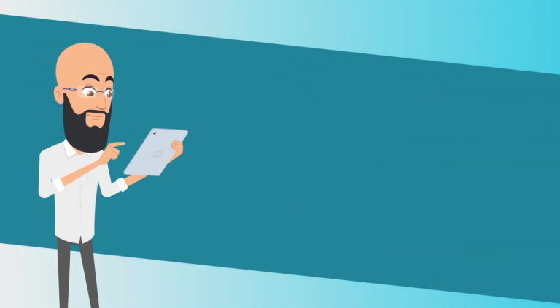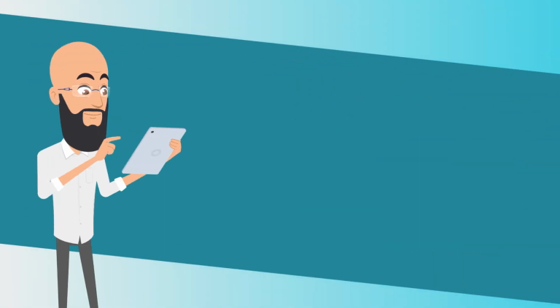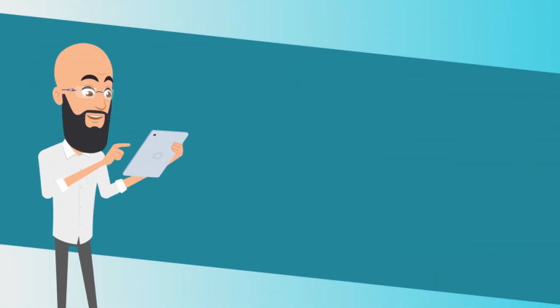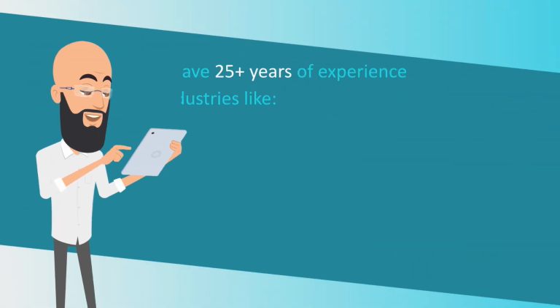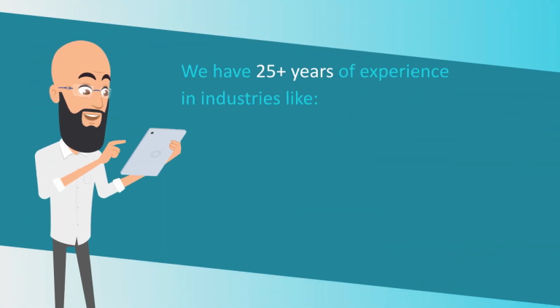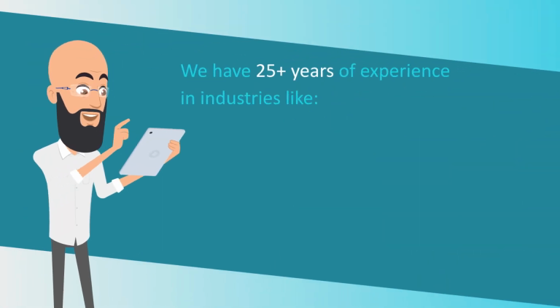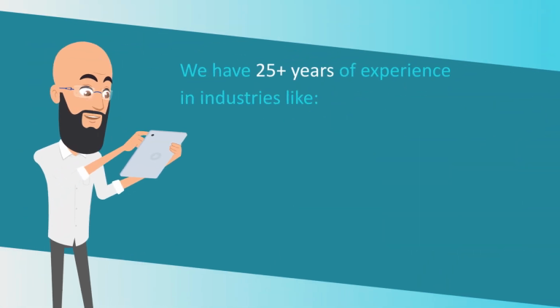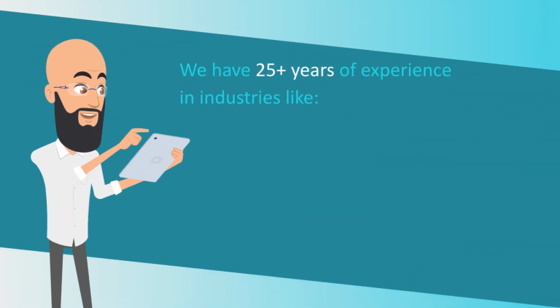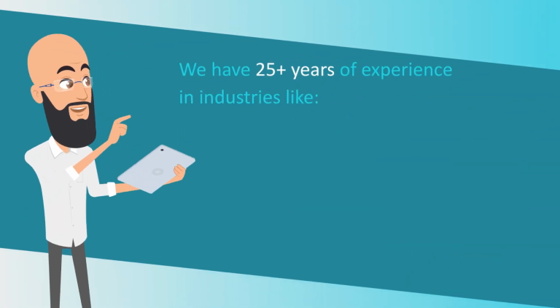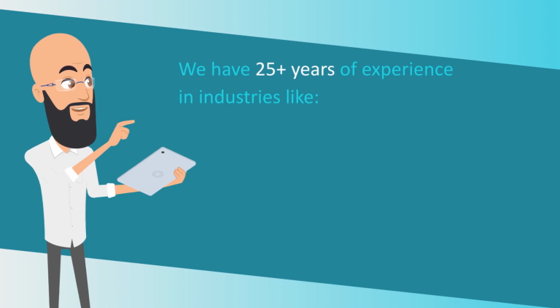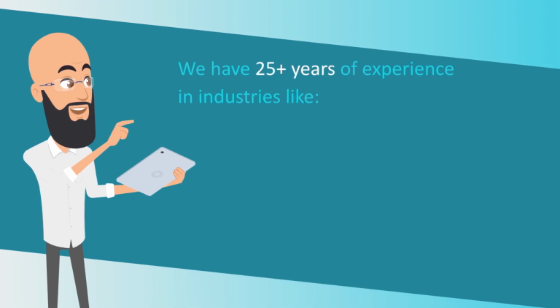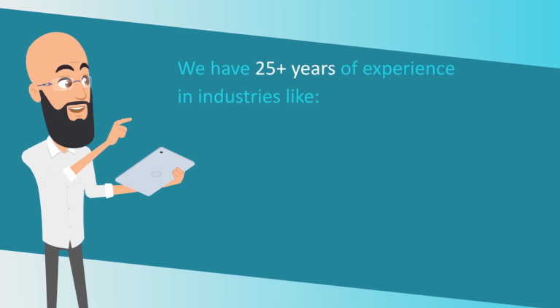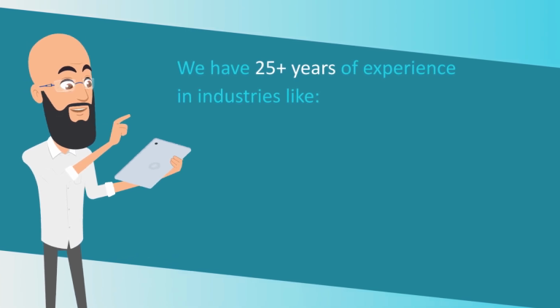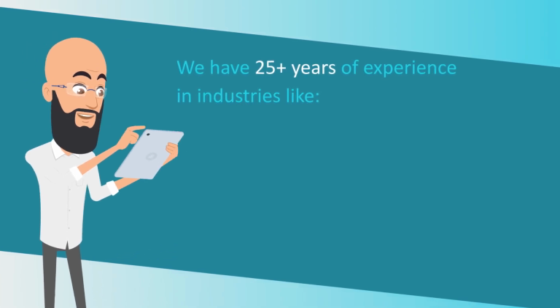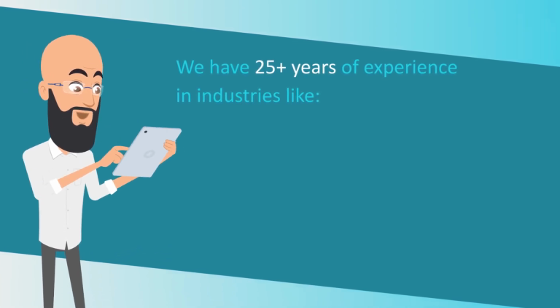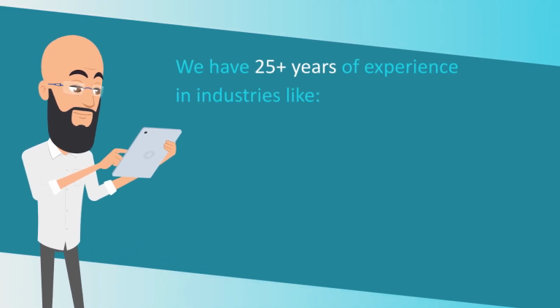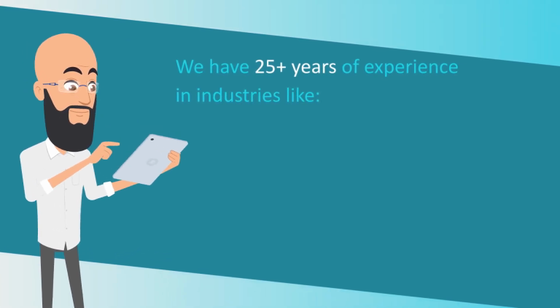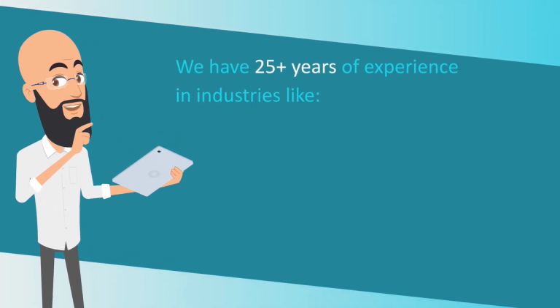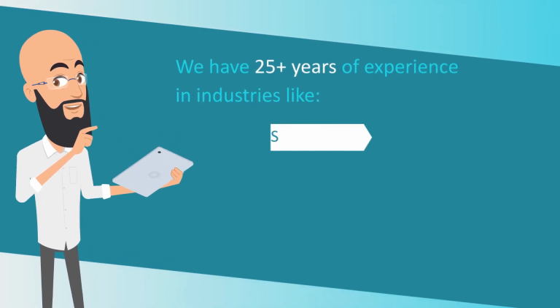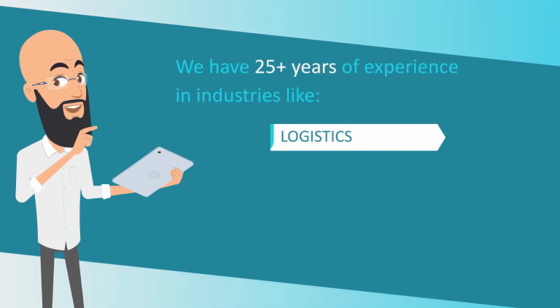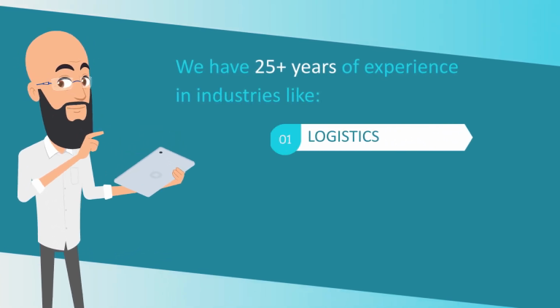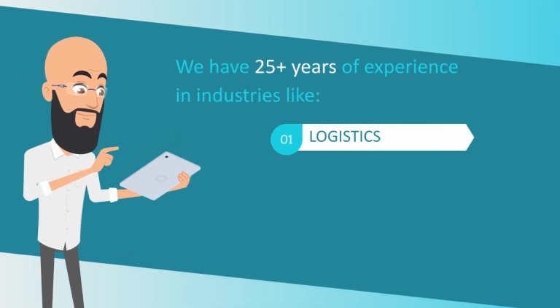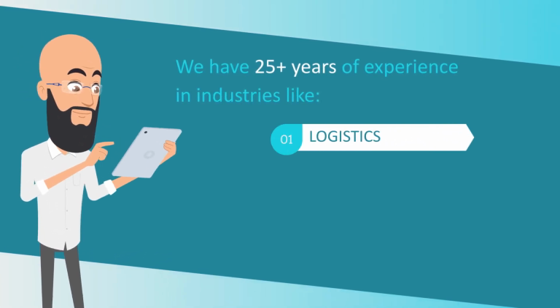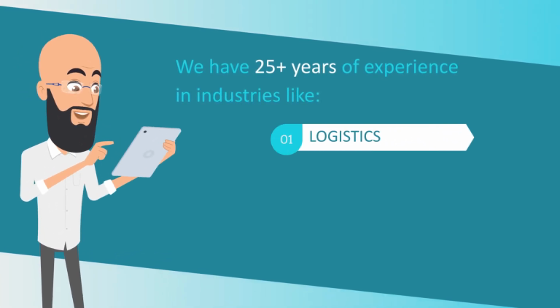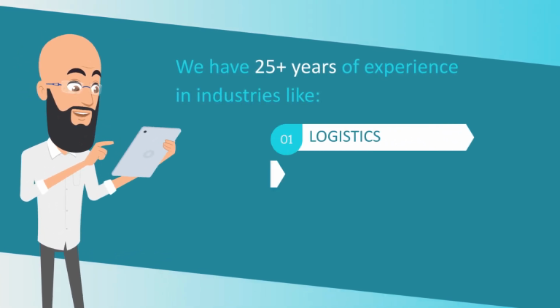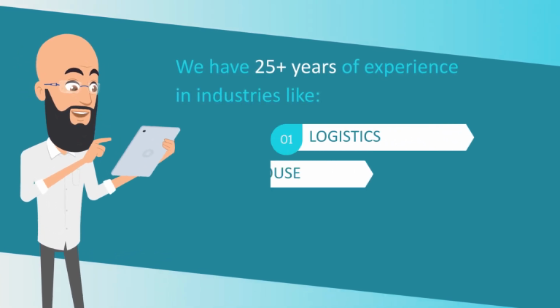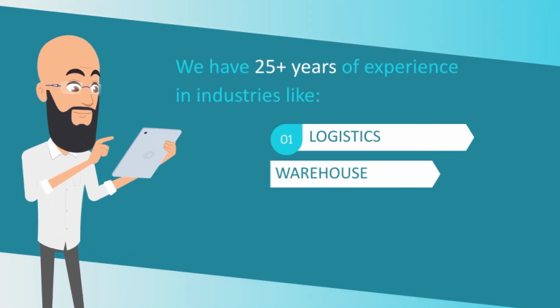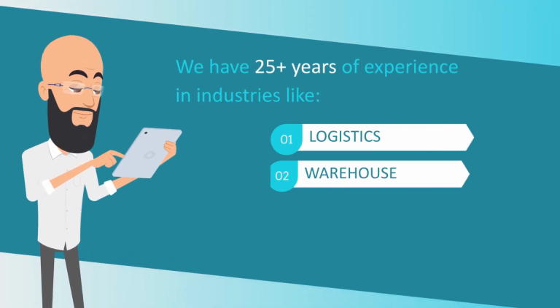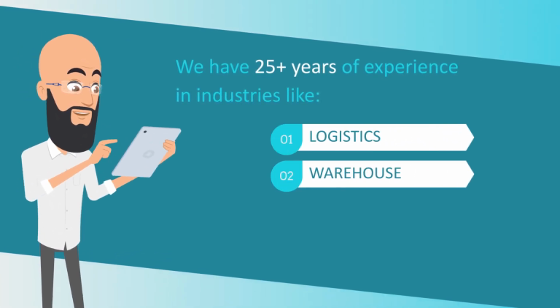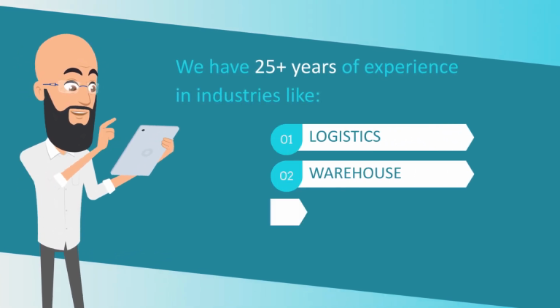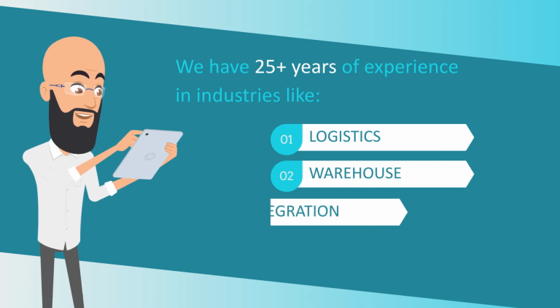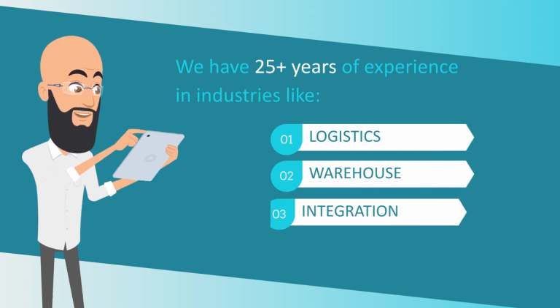We have 25 plus years of experience in industries like logistics, warehouse, integration, and more.